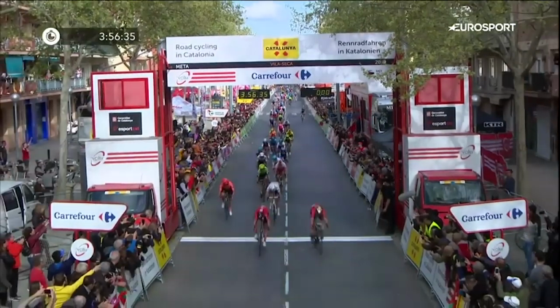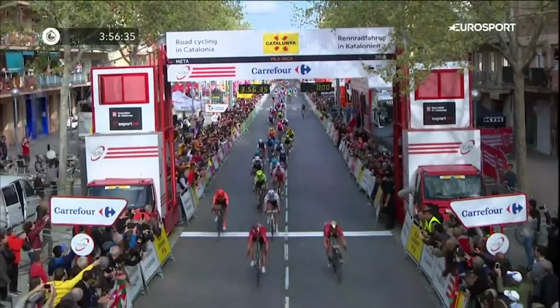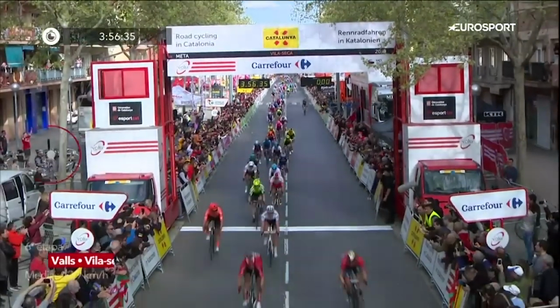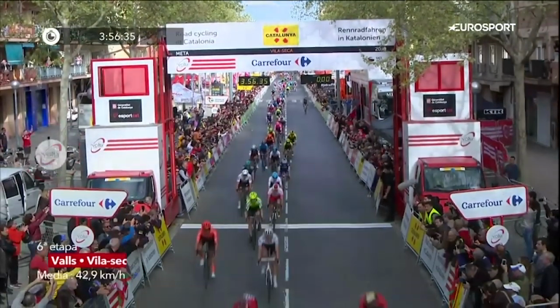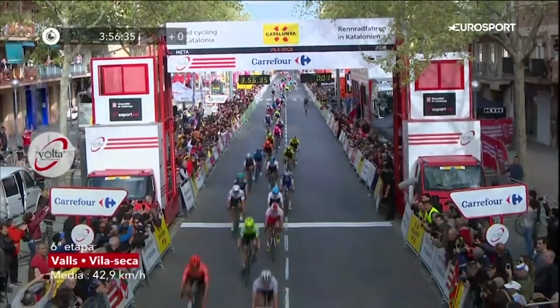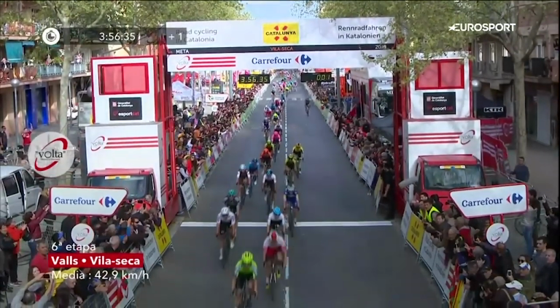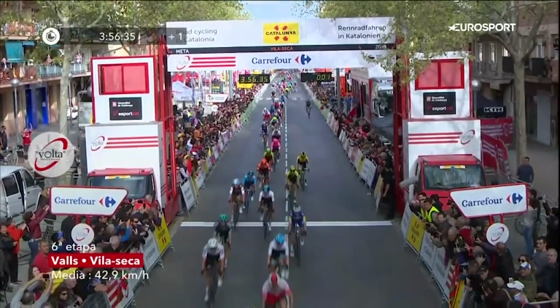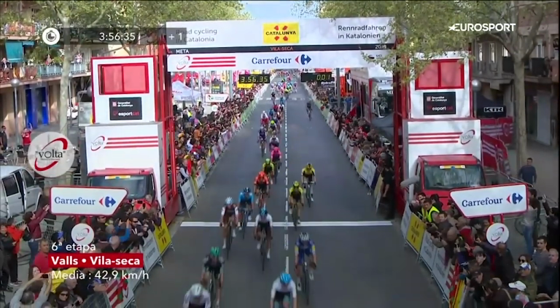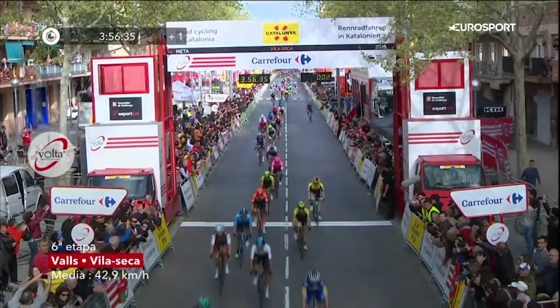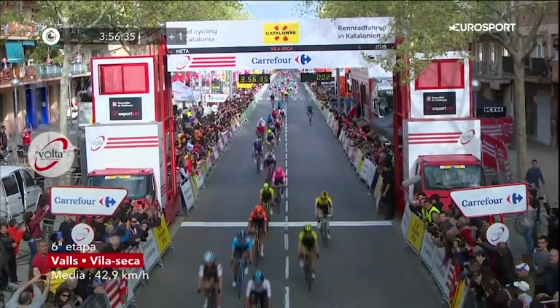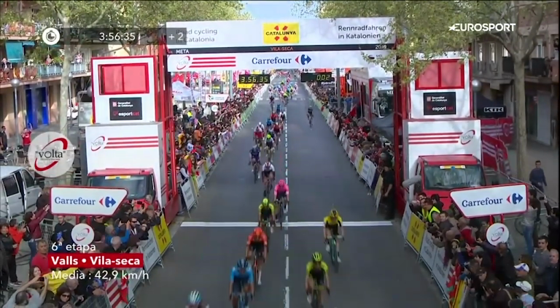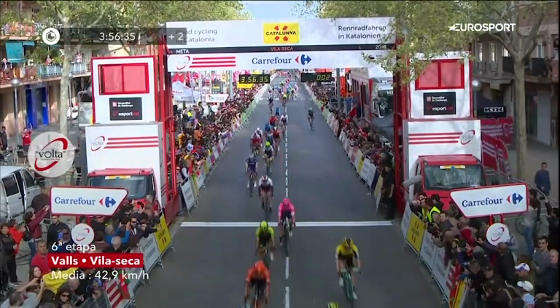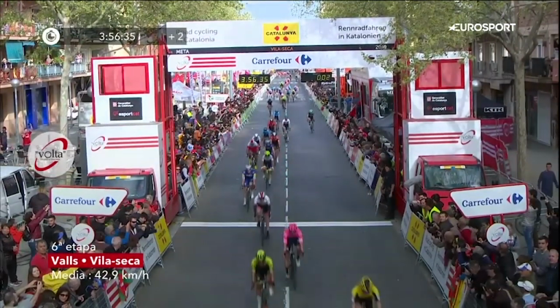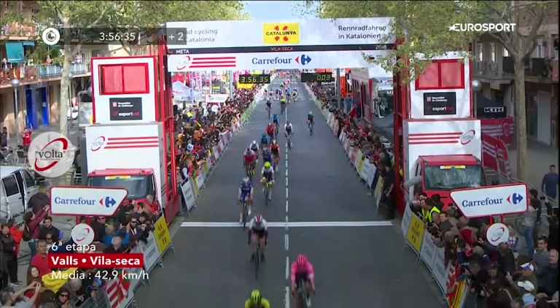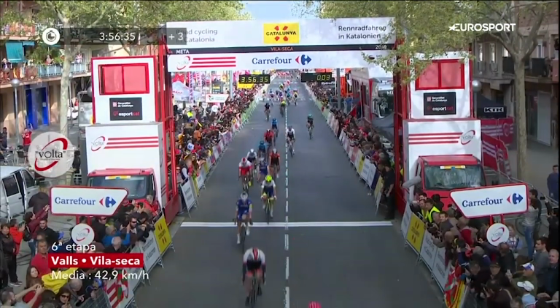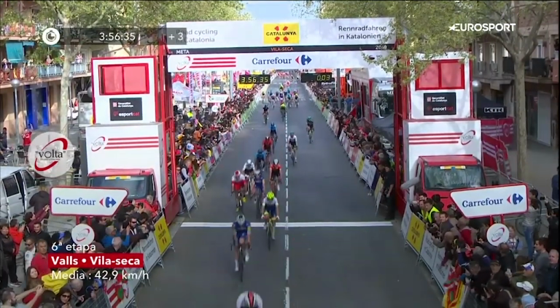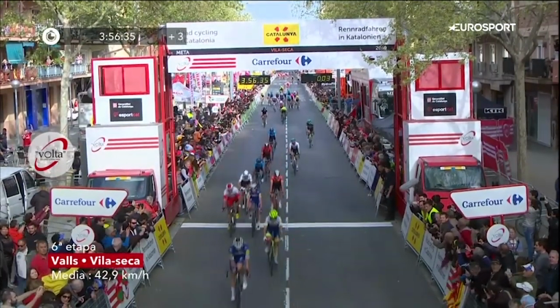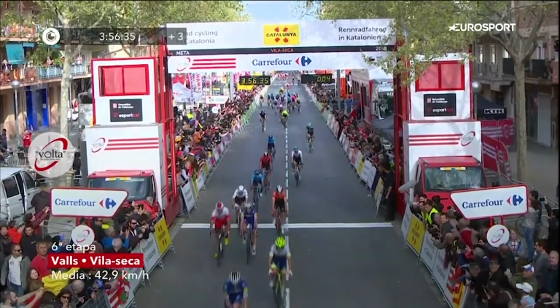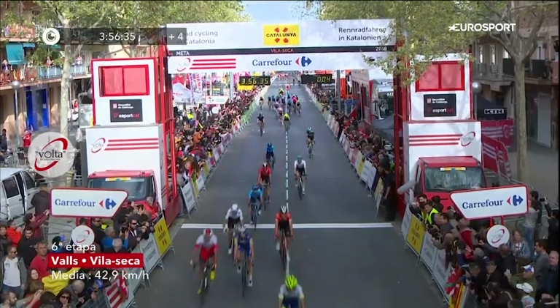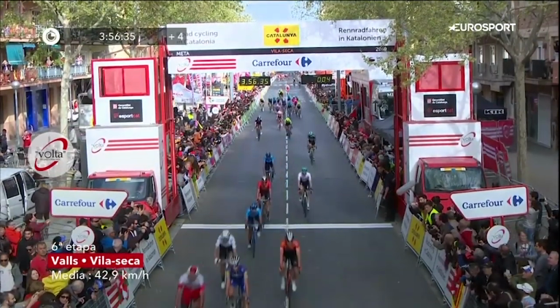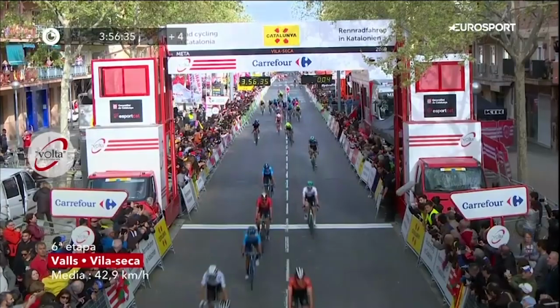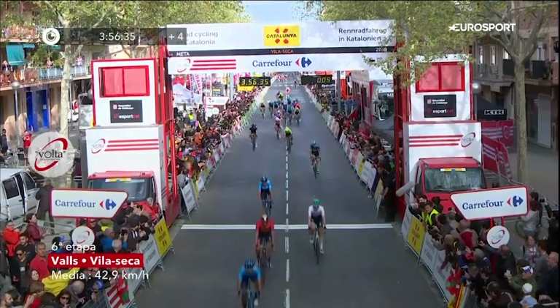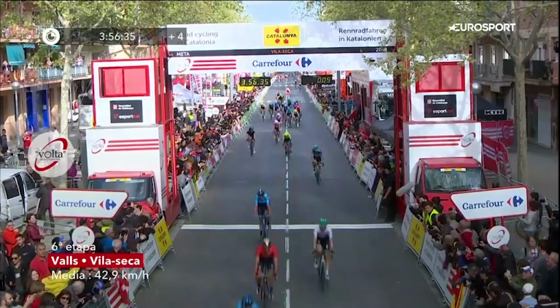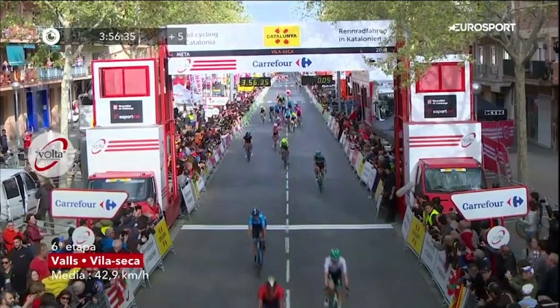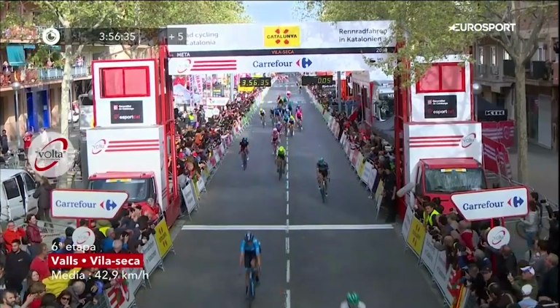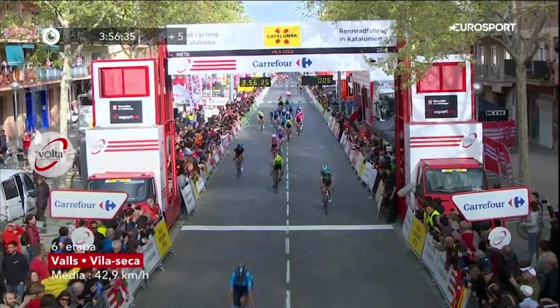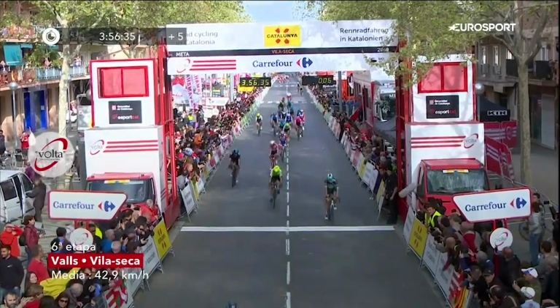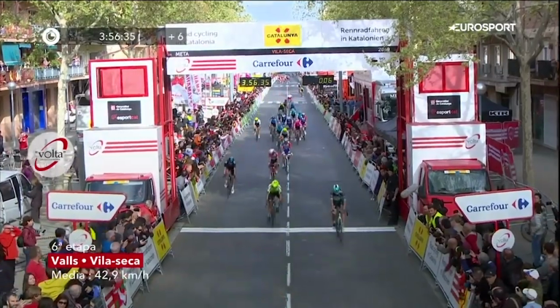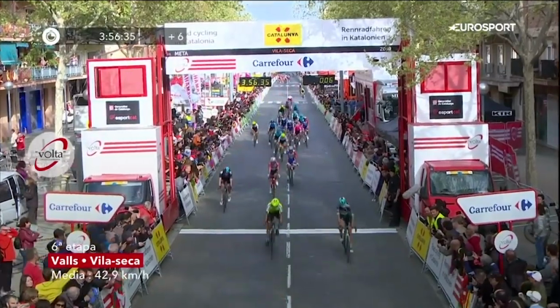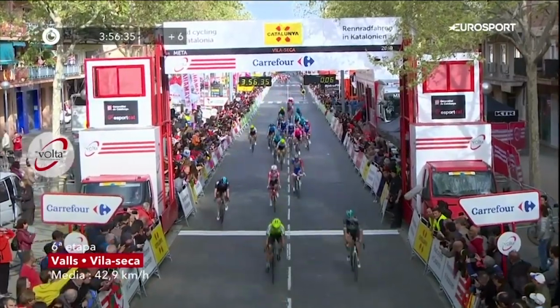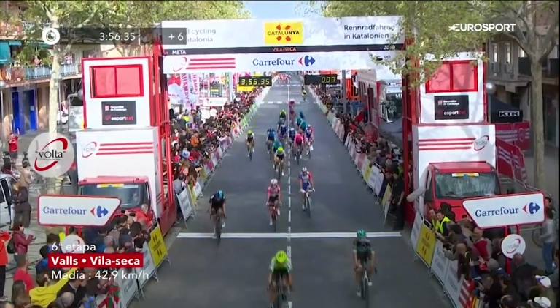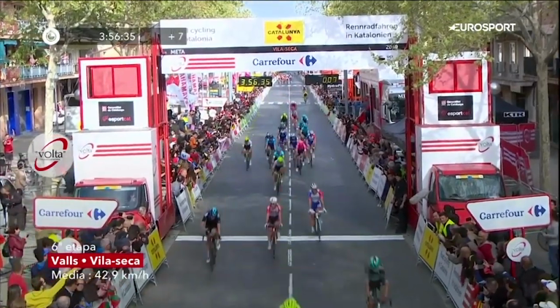Is he going to get there? Oh, I think Matthews just made it. Yes! Wow, that was very, very tight. They were boxing each other all the way to the line.